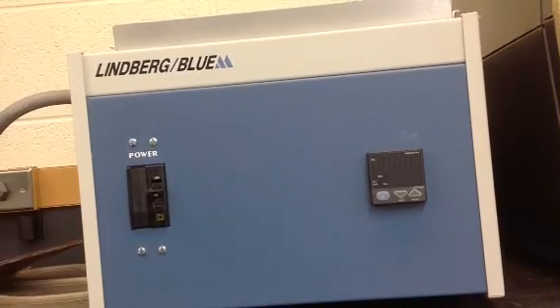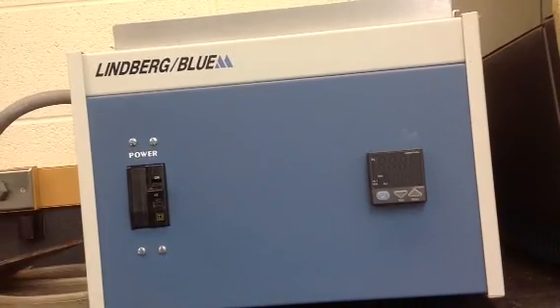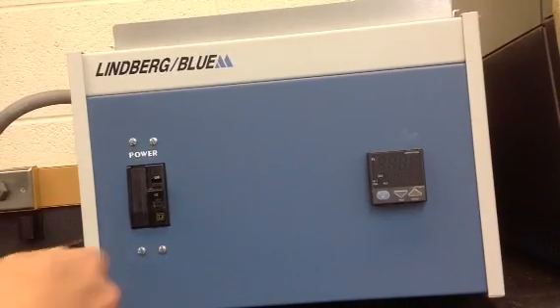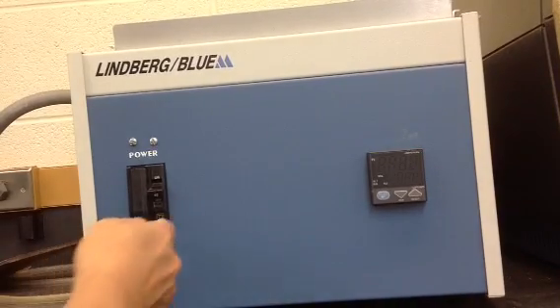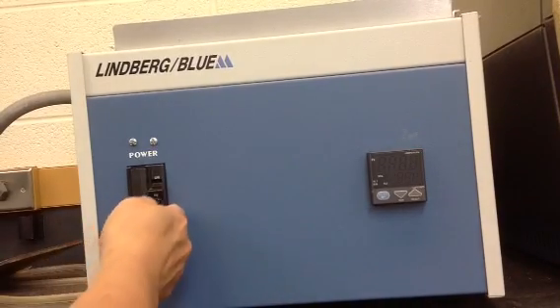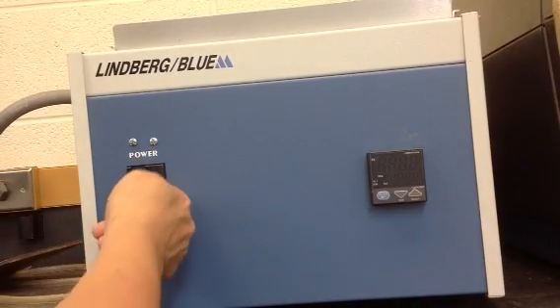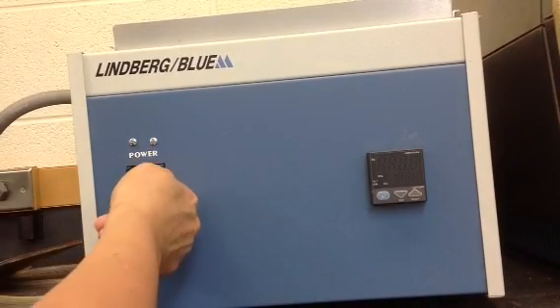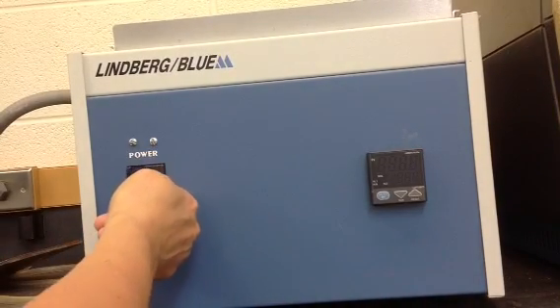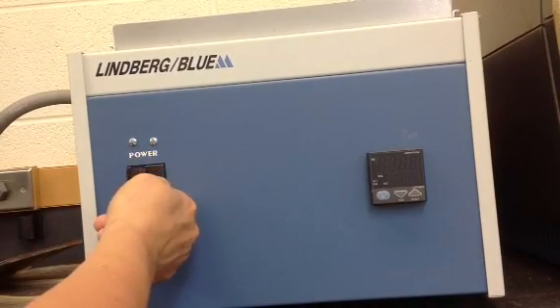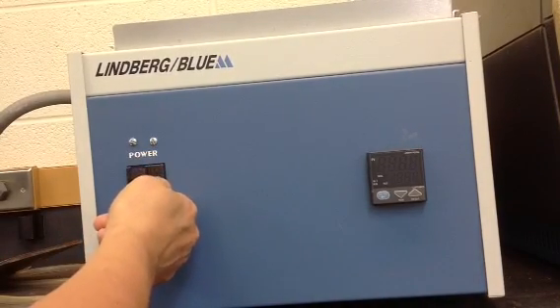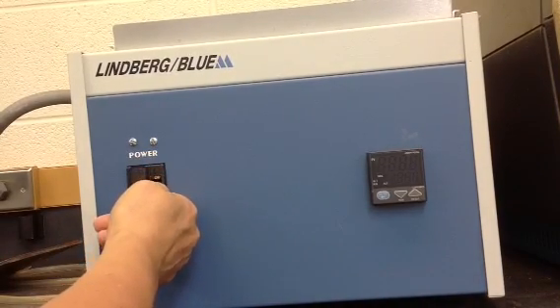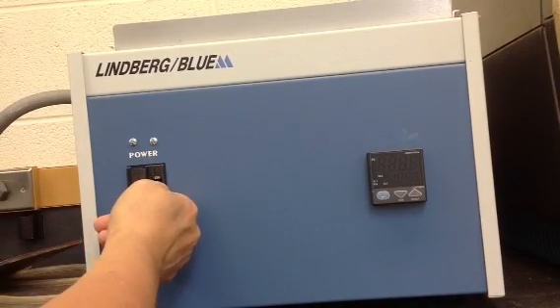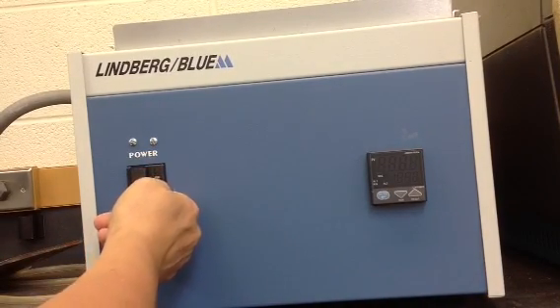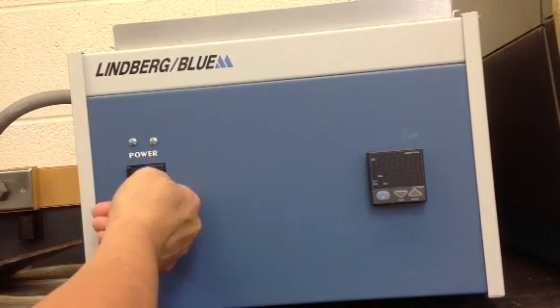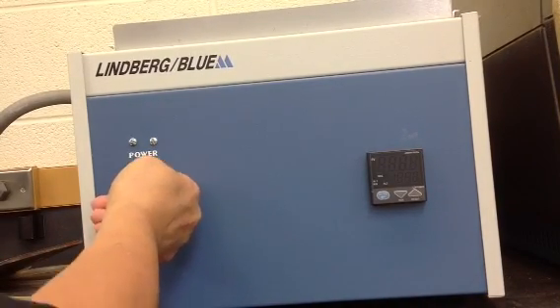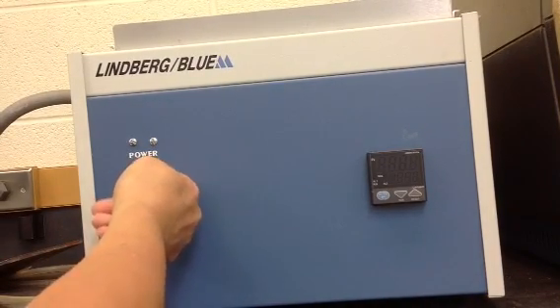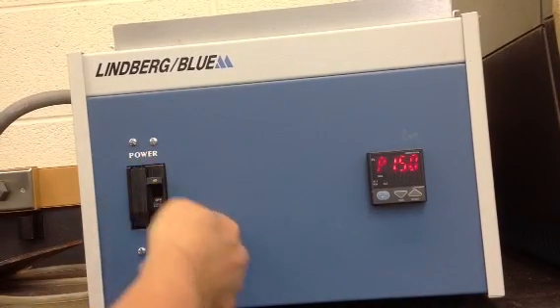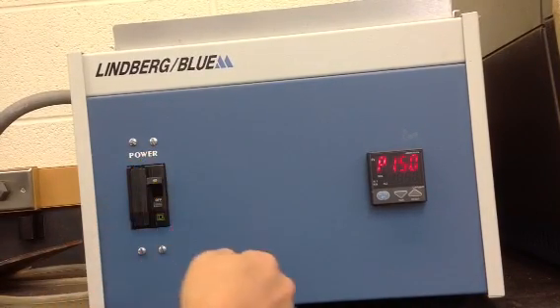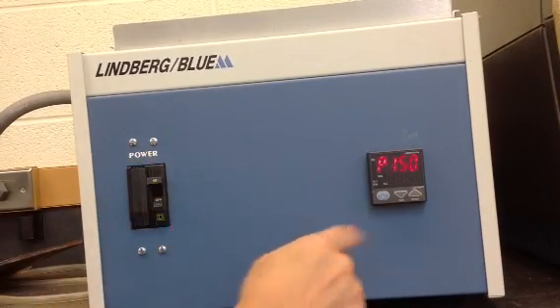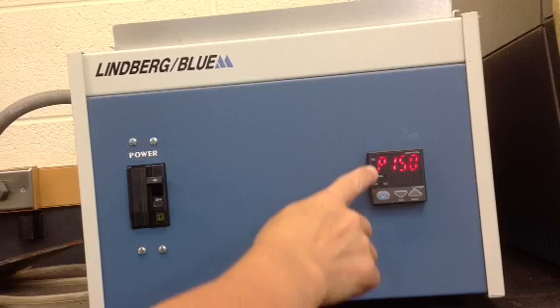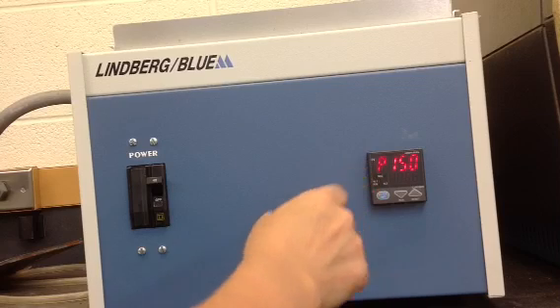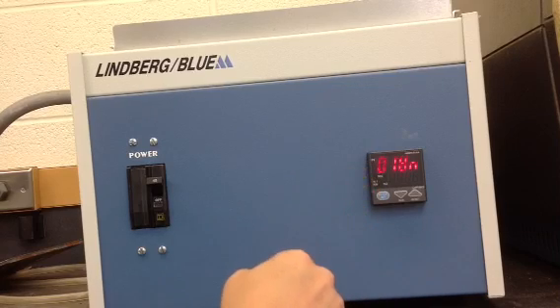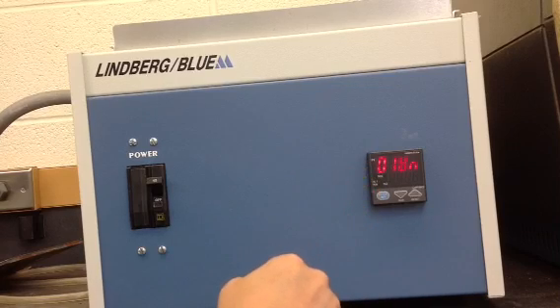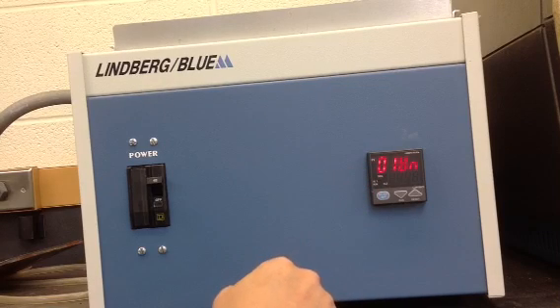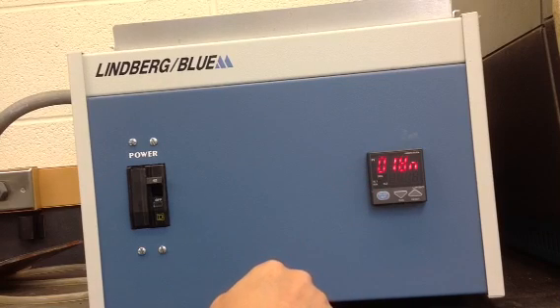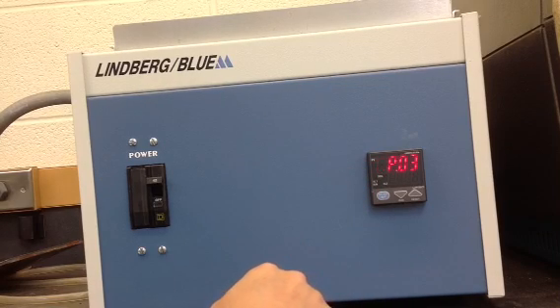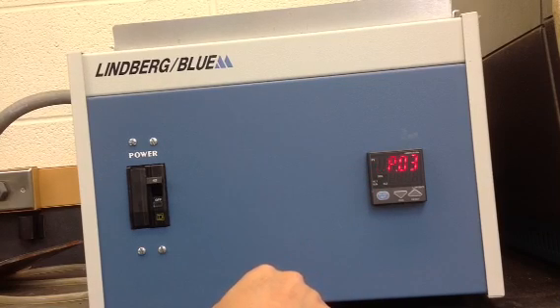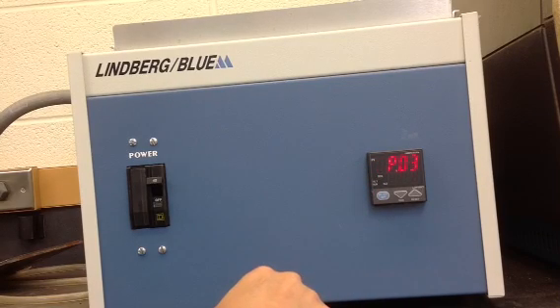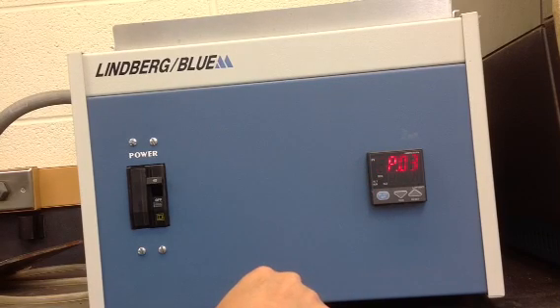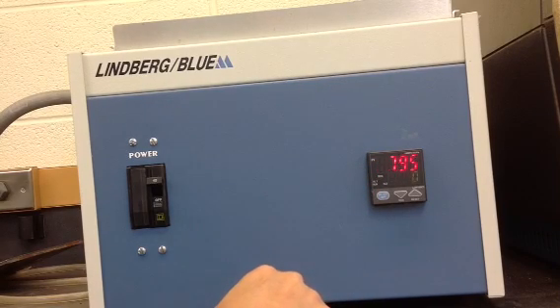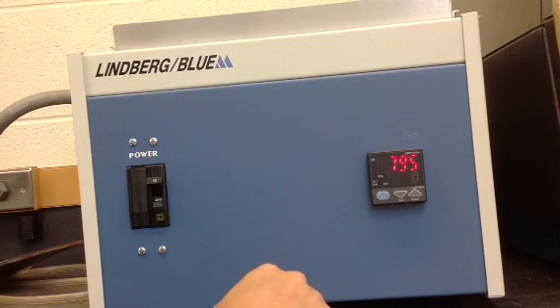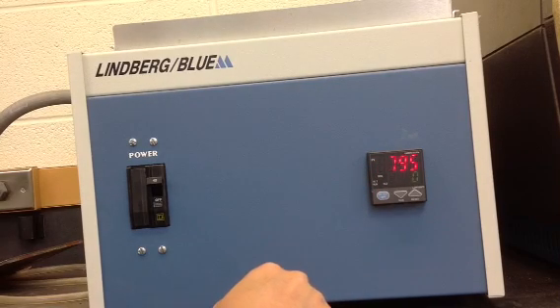First, turn on the power to the unit. This is the controller; it will show the model number of the controller, which is P150.